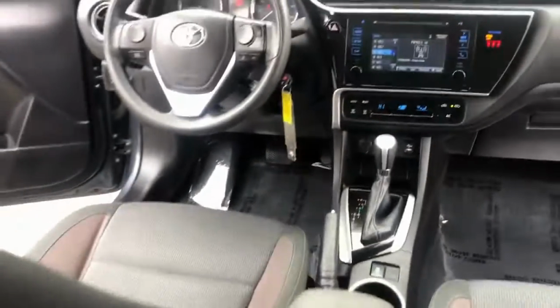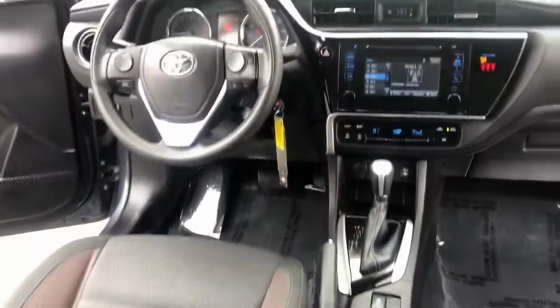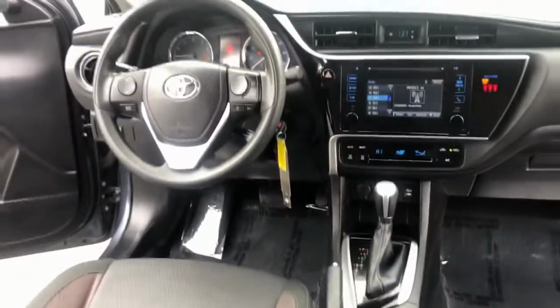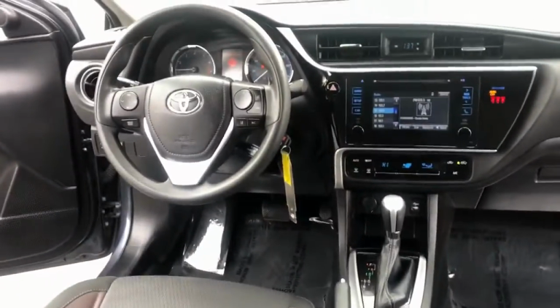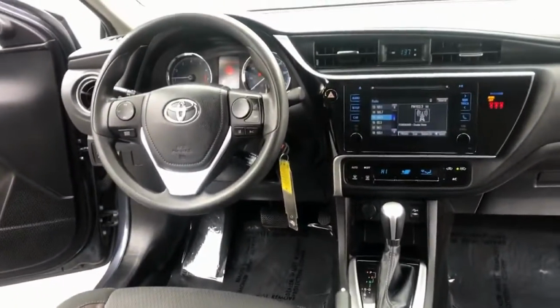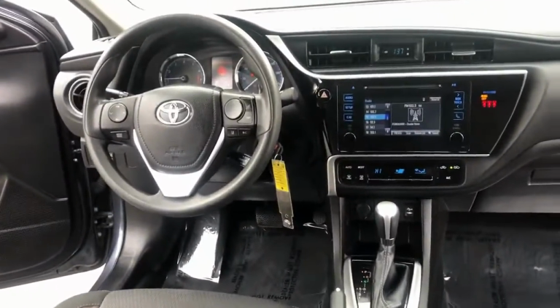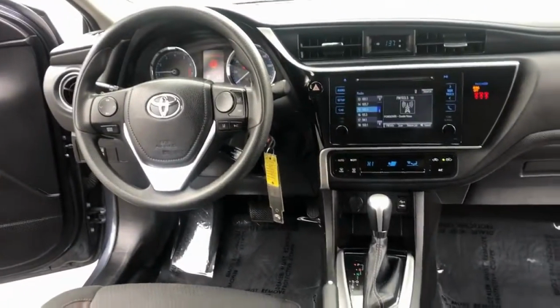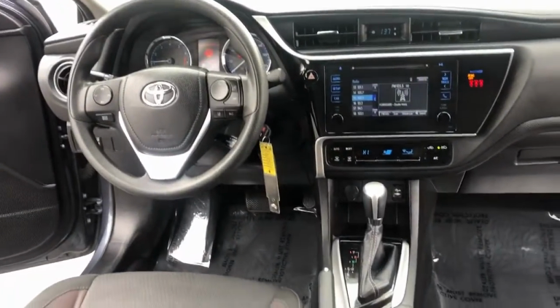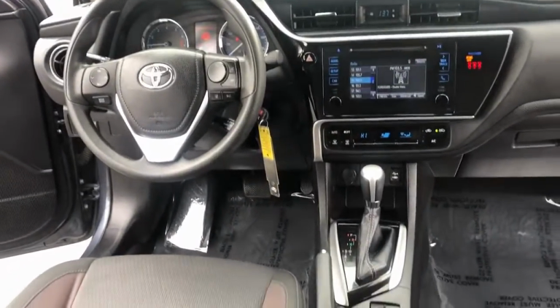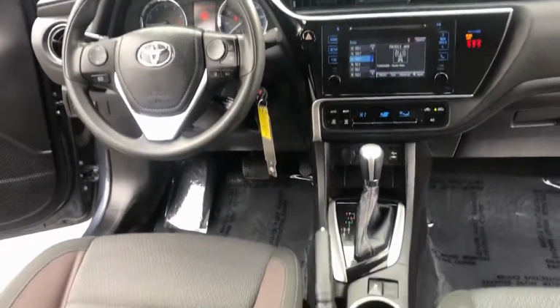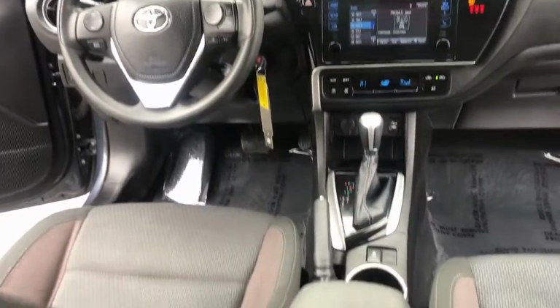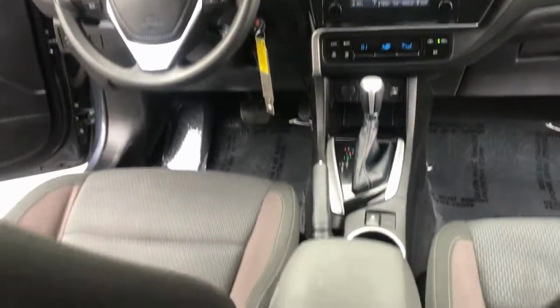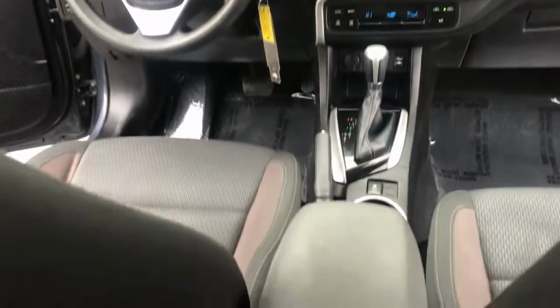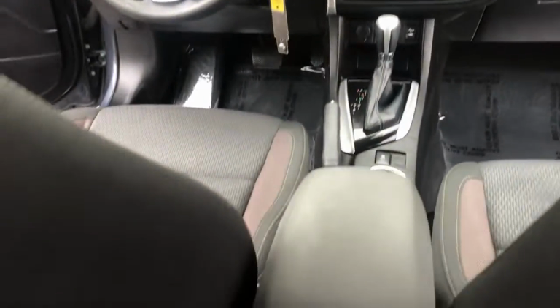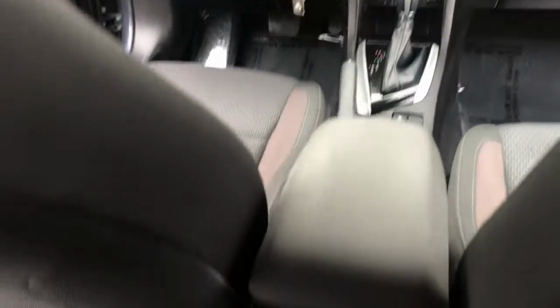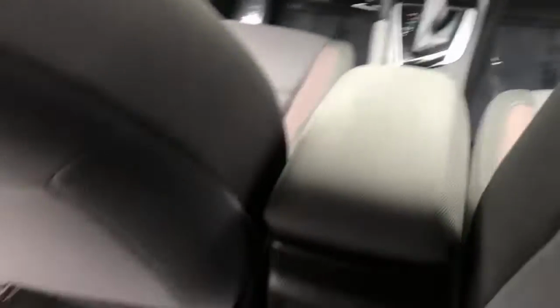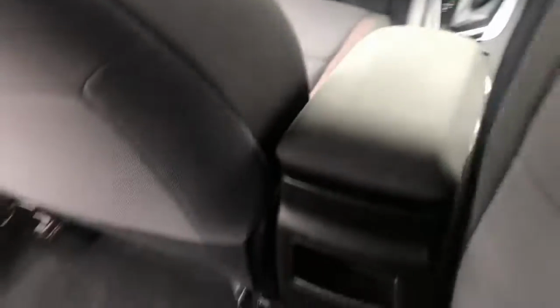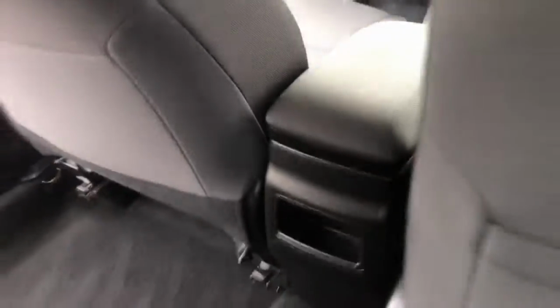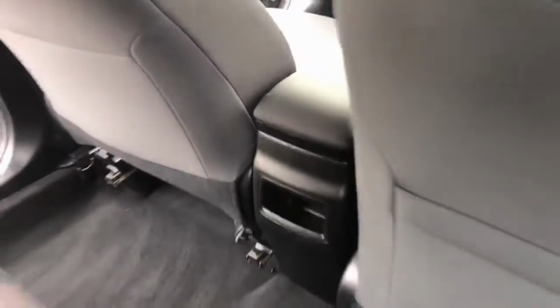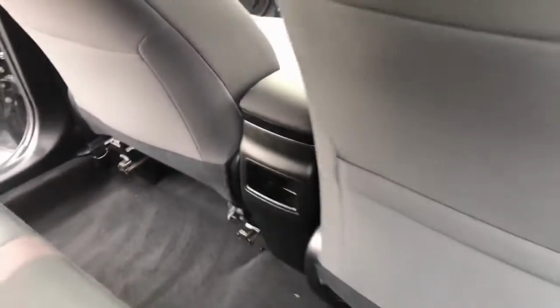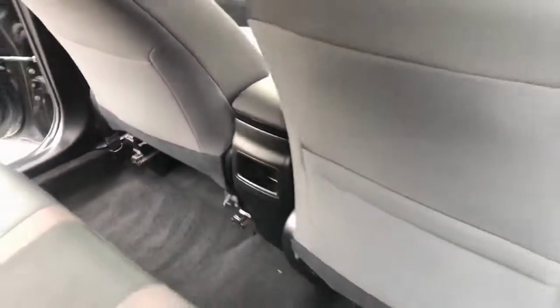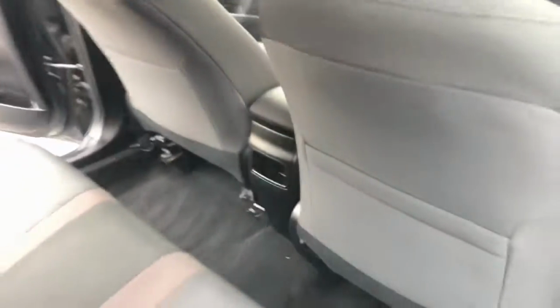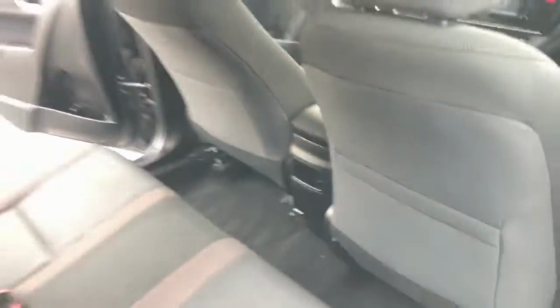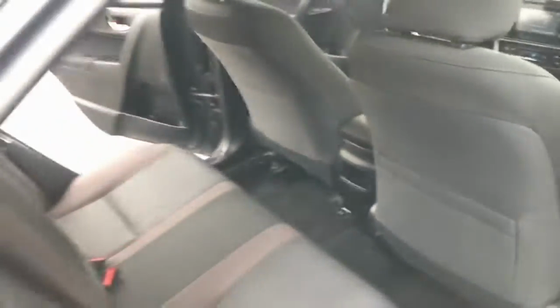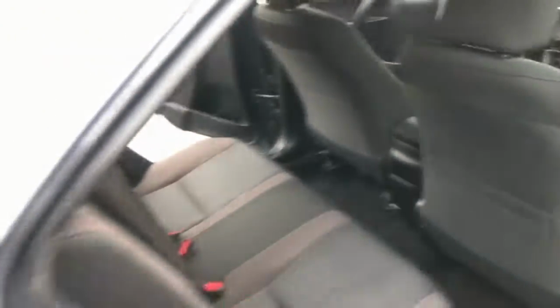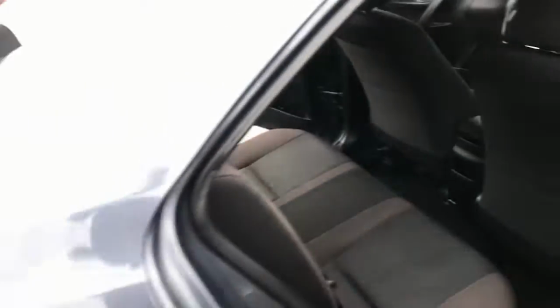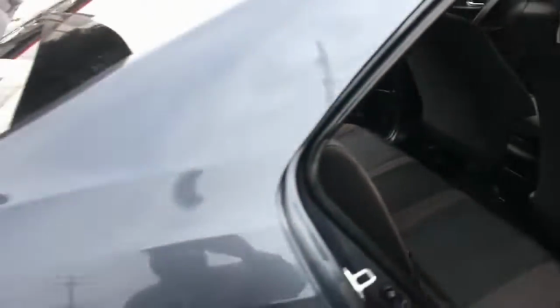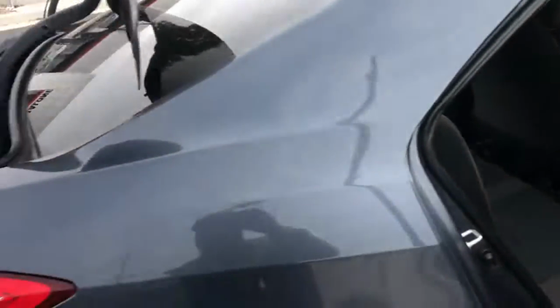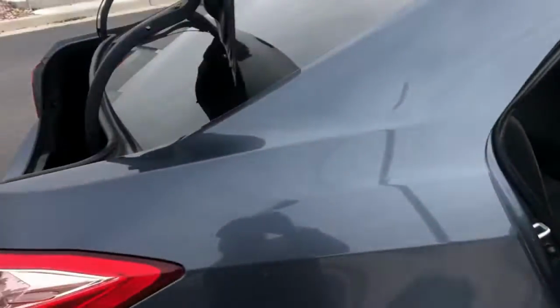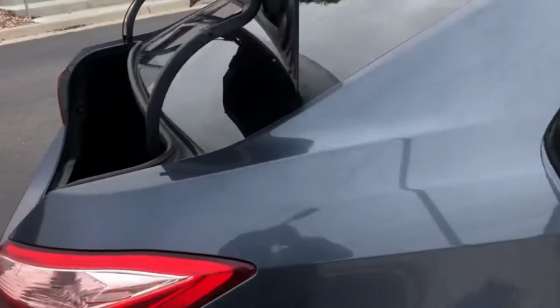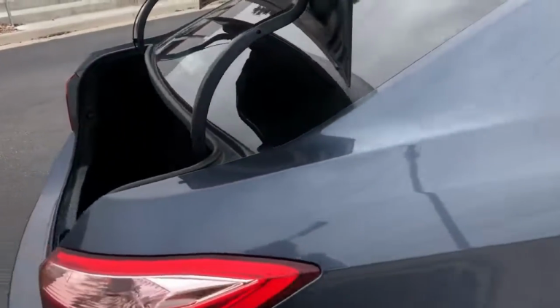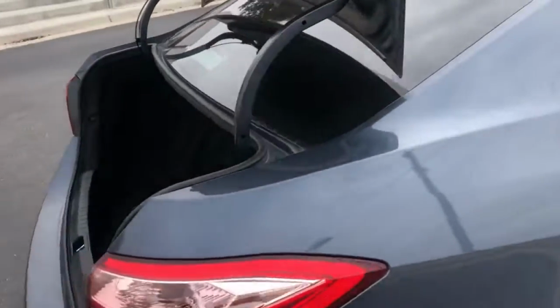Daytime Running Lights, Trip Computer, Automatic Headlights, Driver Vanity Mirror.